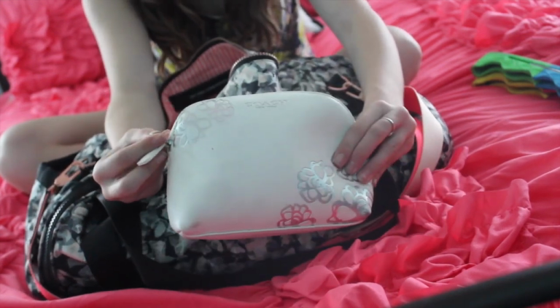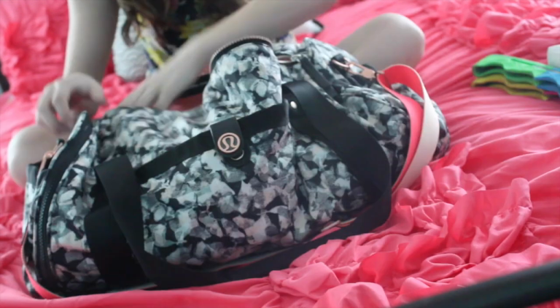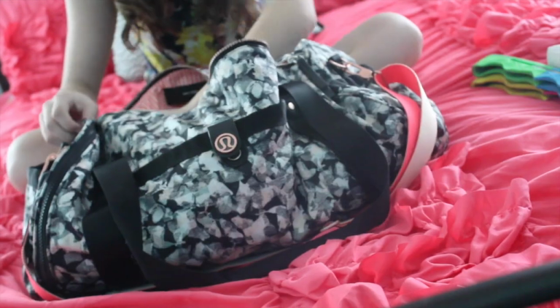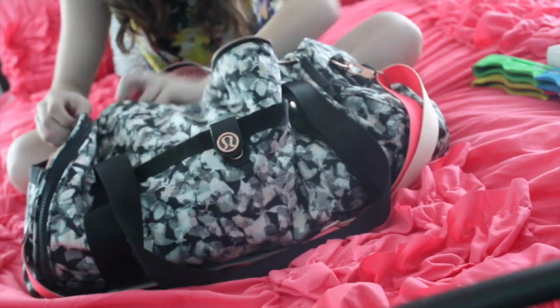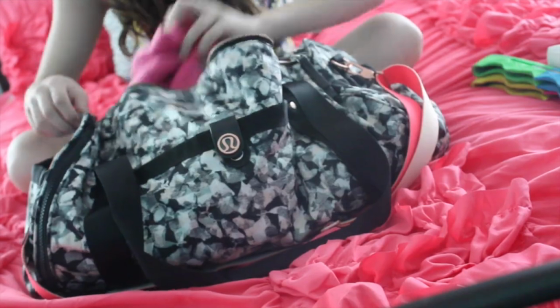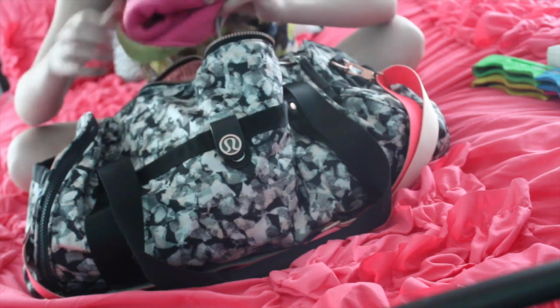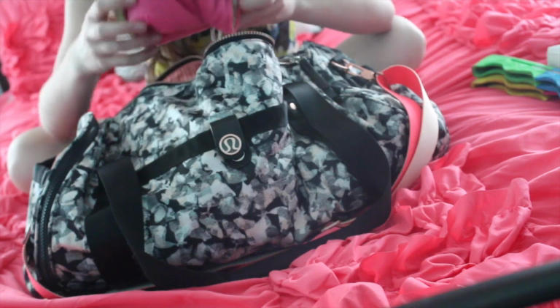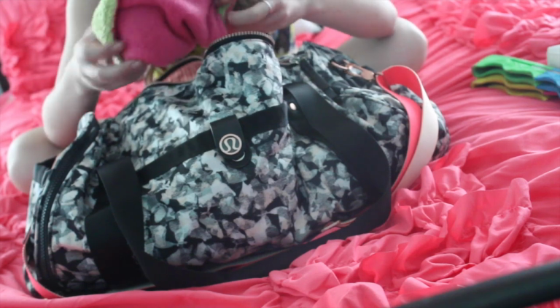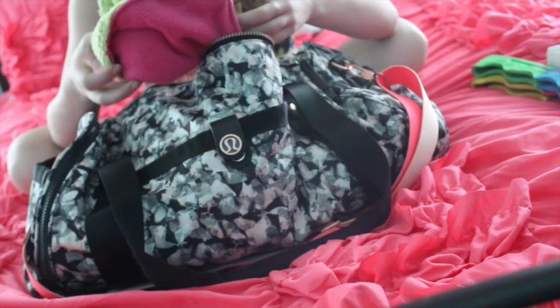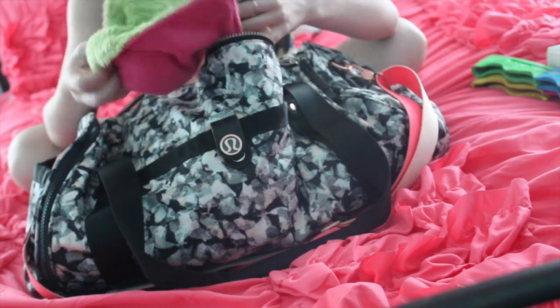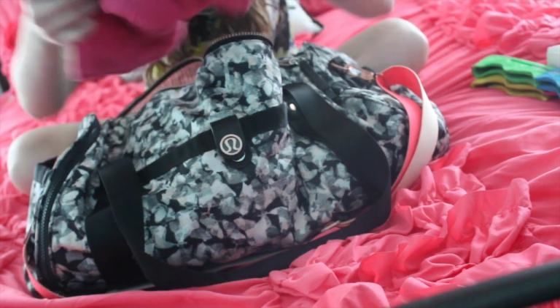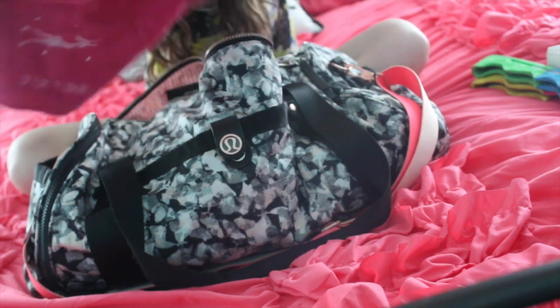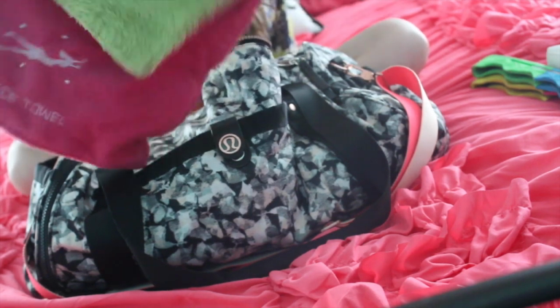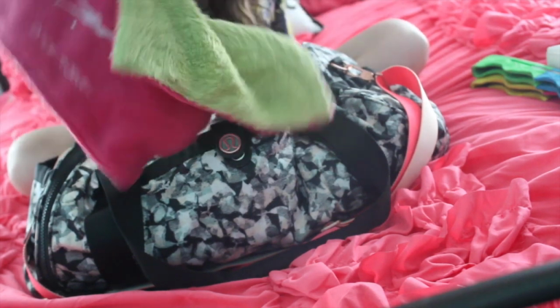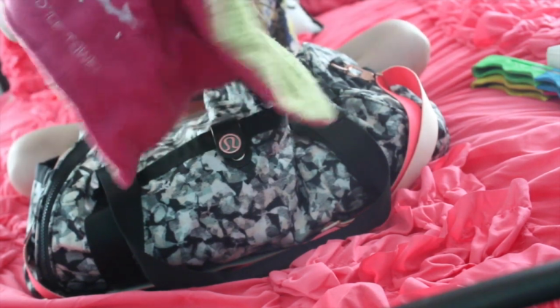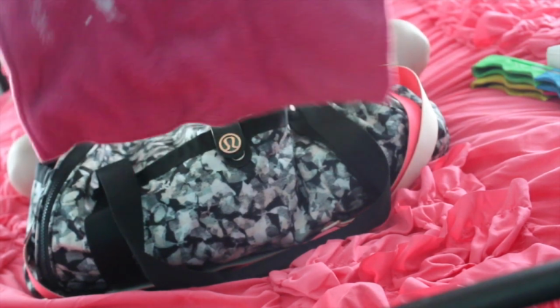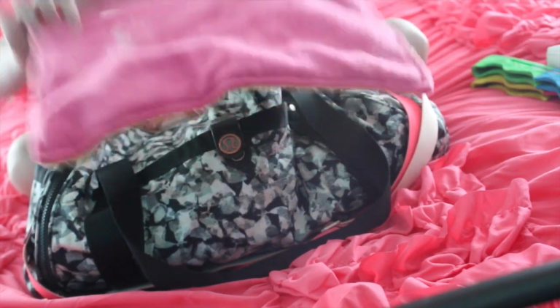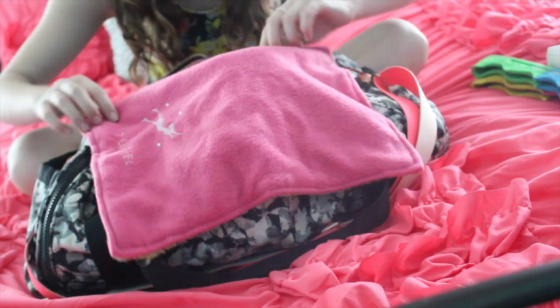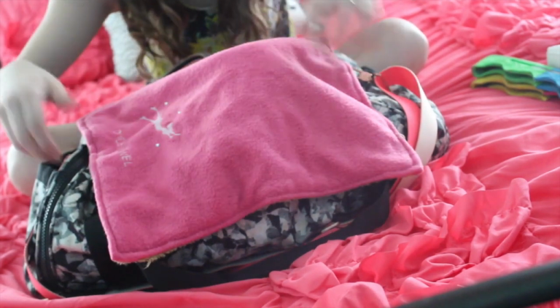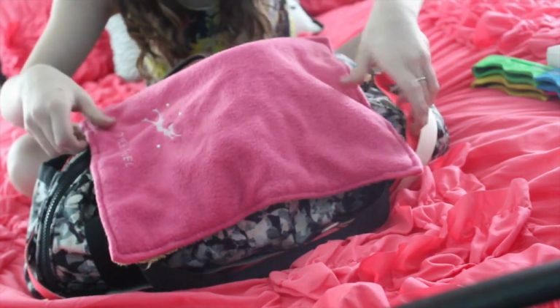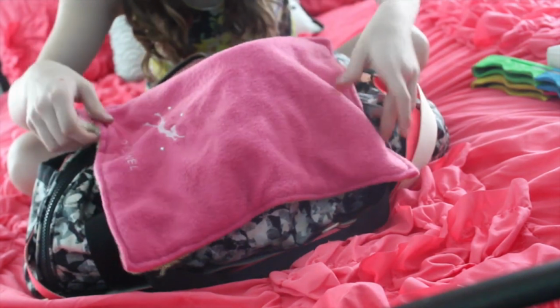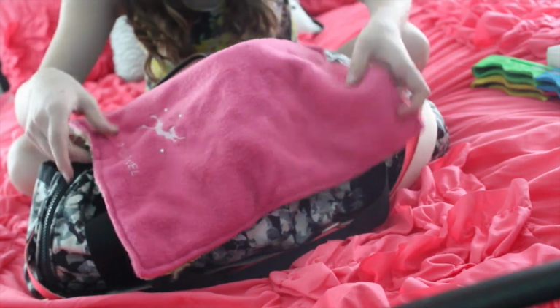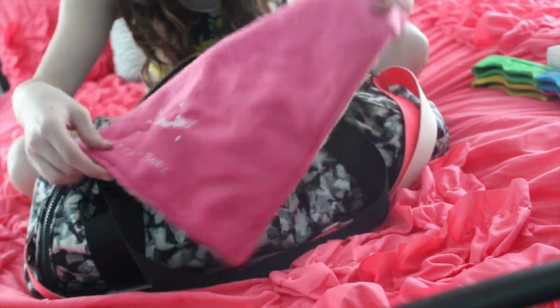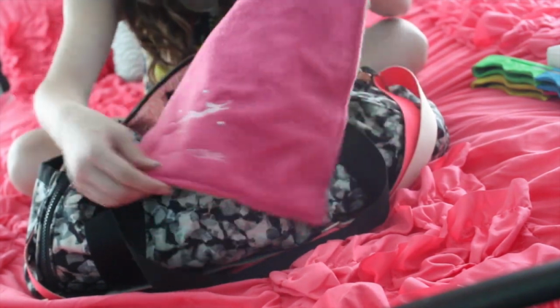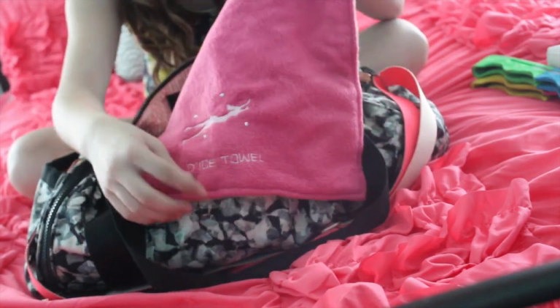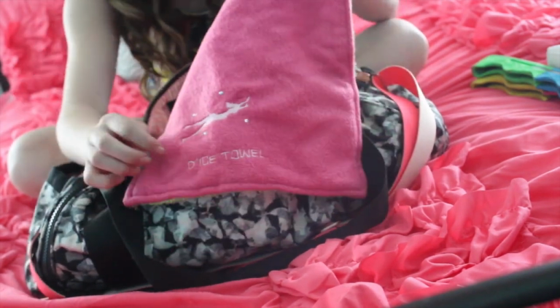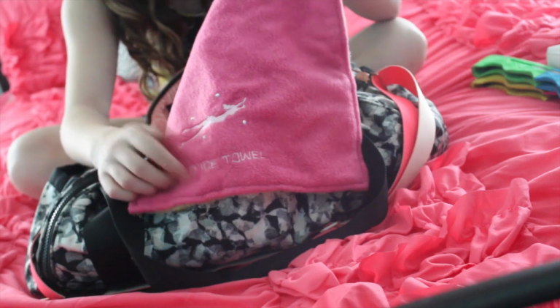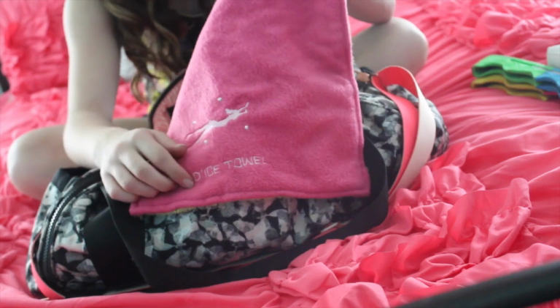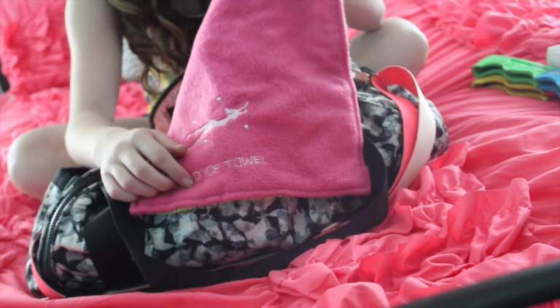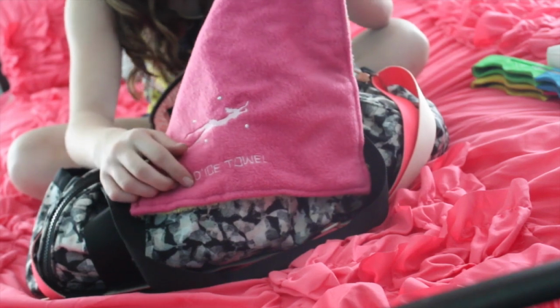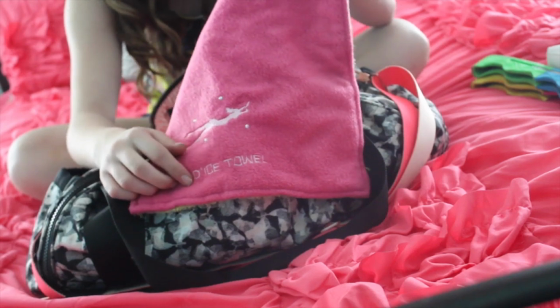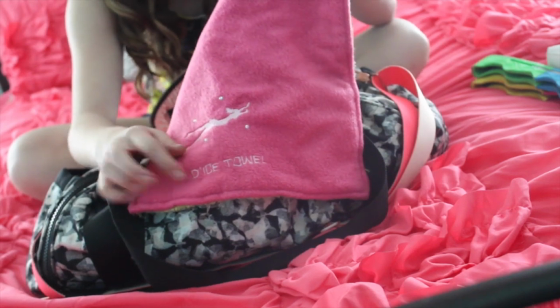The next thing I have in here is a towel. I dry my skates with this when I'm done skating and it says 'Da Ice Towel' on it. I just thought that was really awesome and that's why I got it.